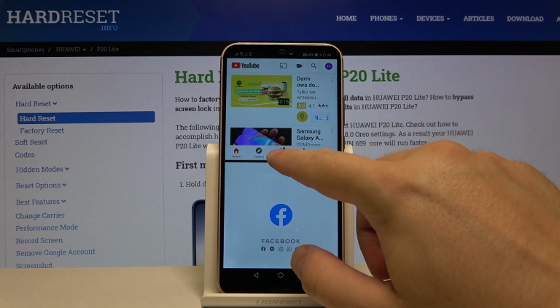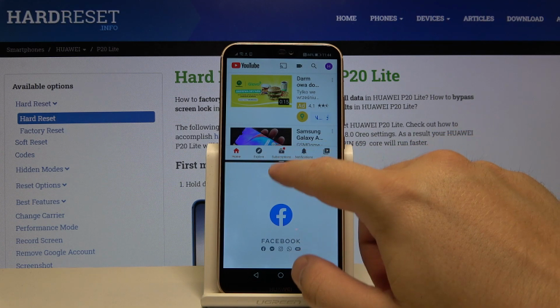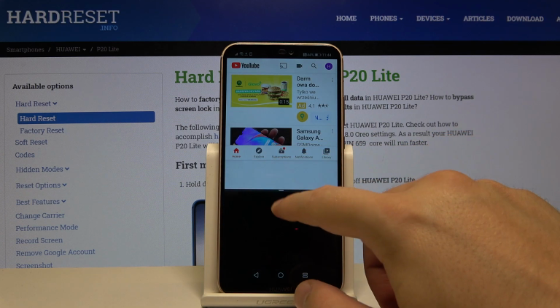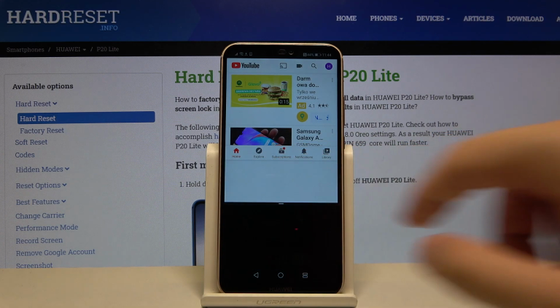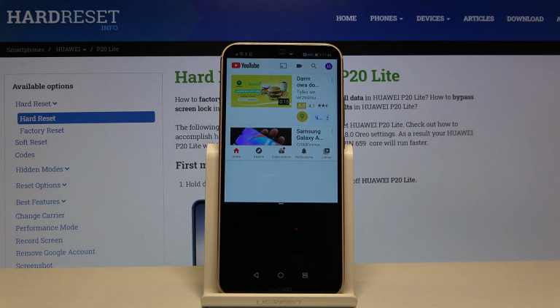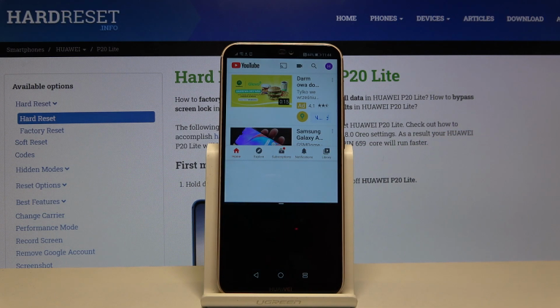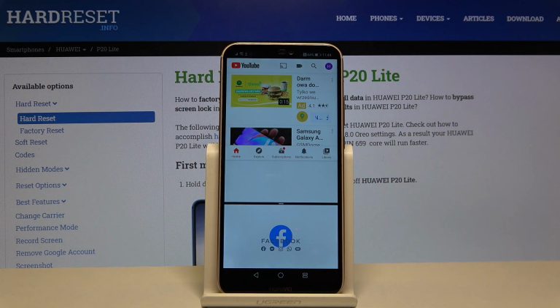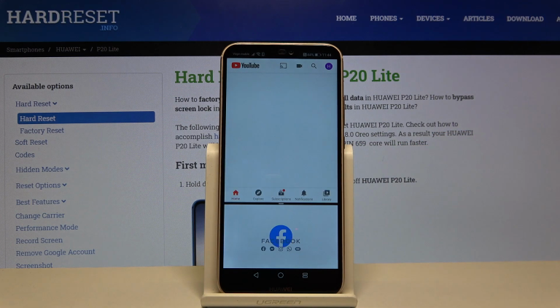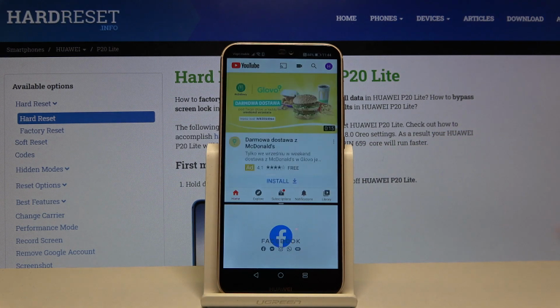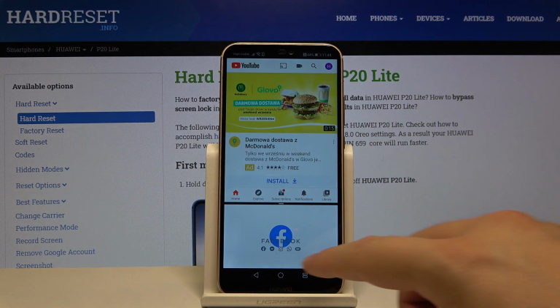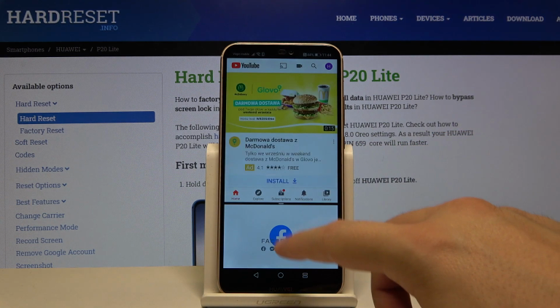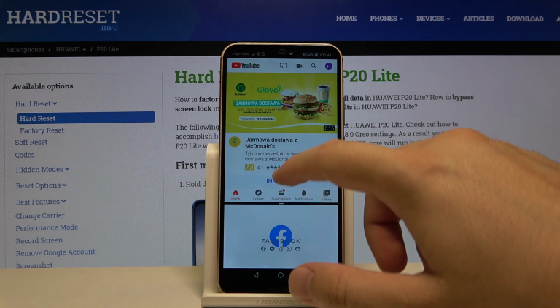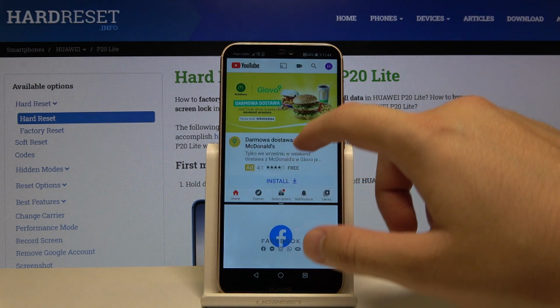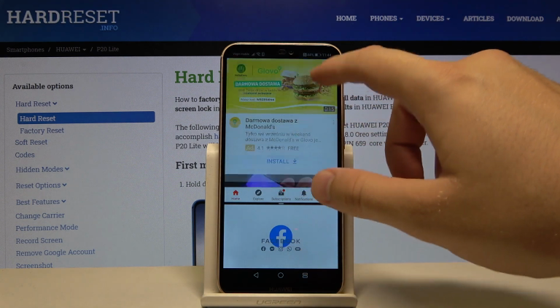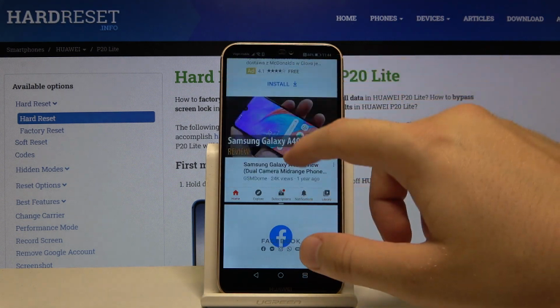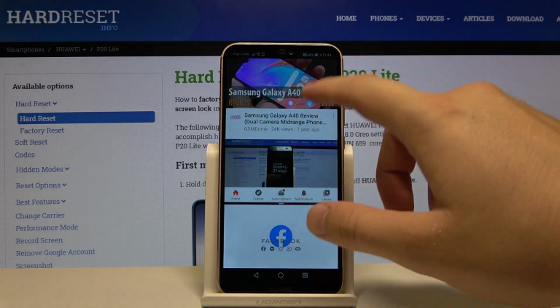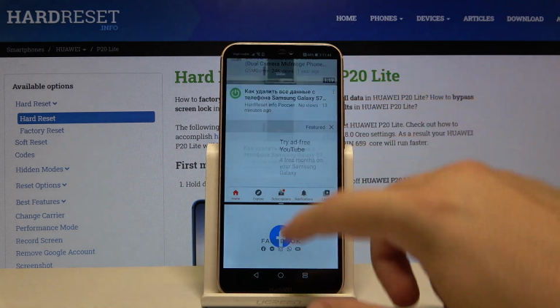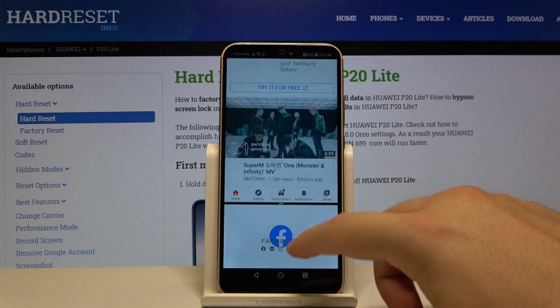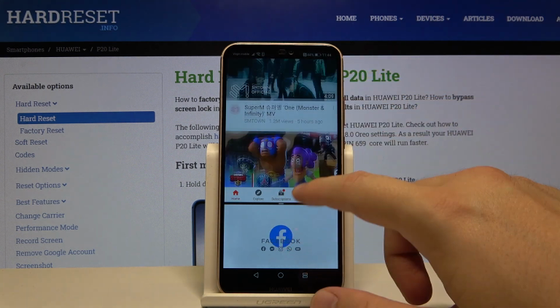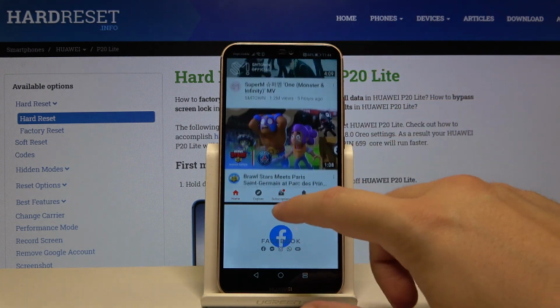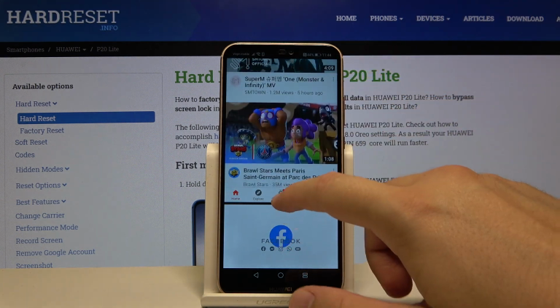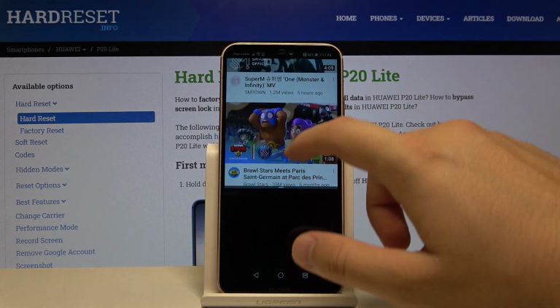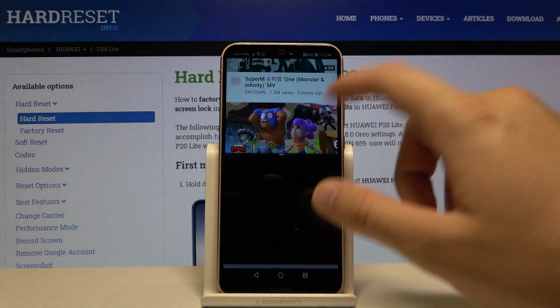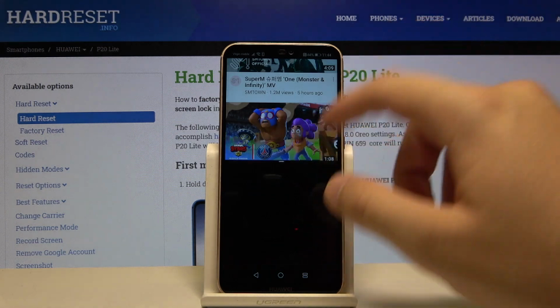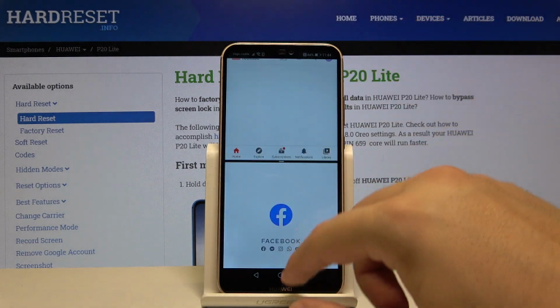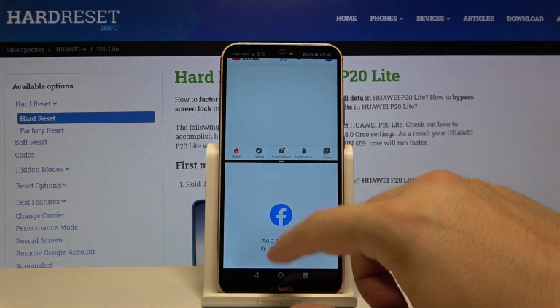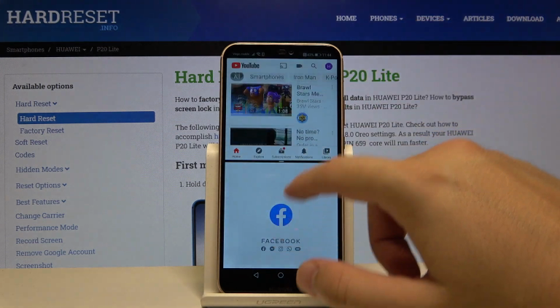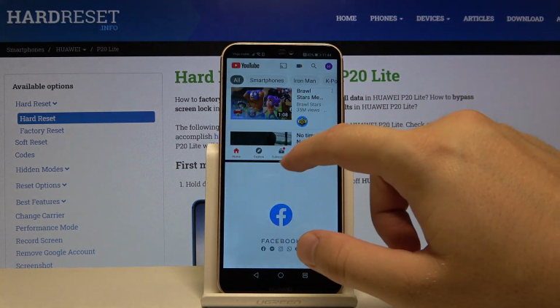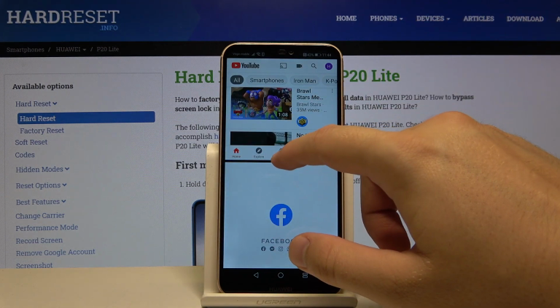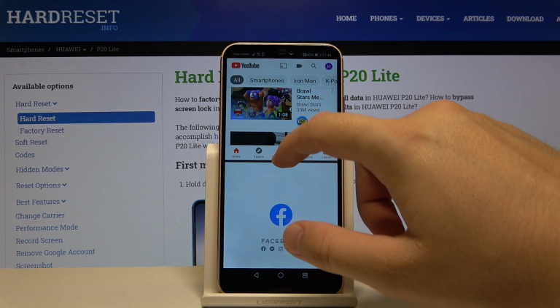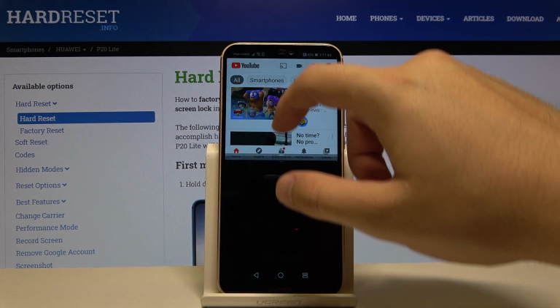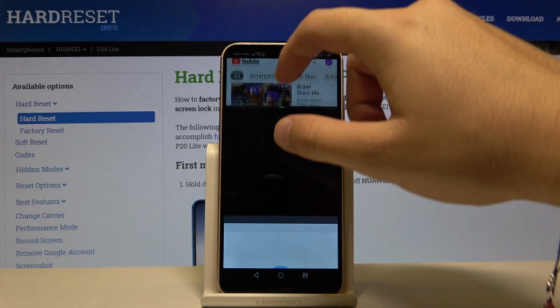Right now we are in split screen mode. We can work on two apps at the same time, and if you want to close this mode you can simply swipe.